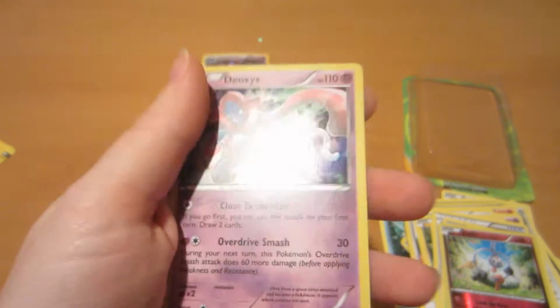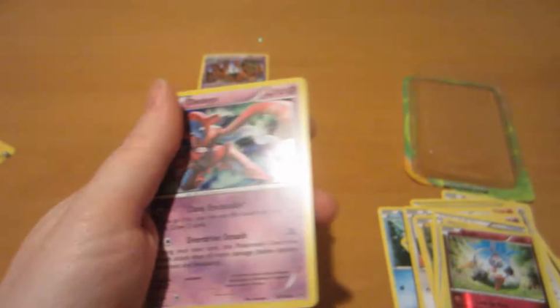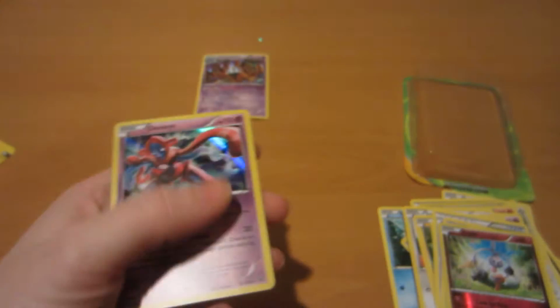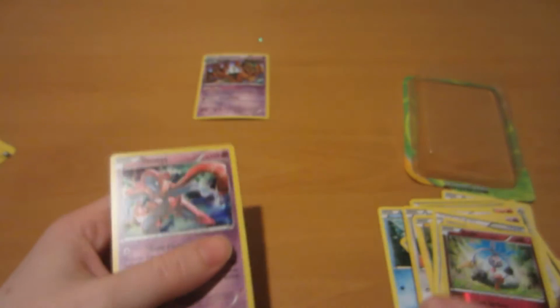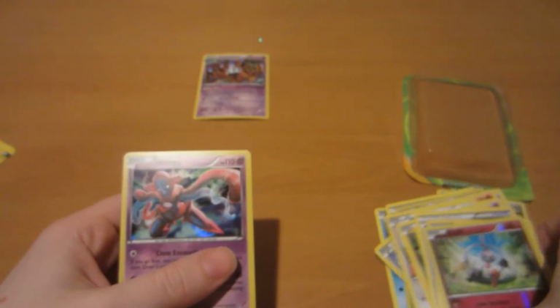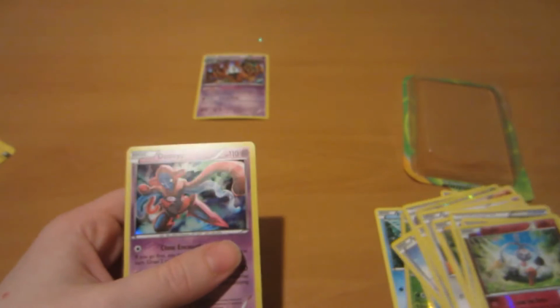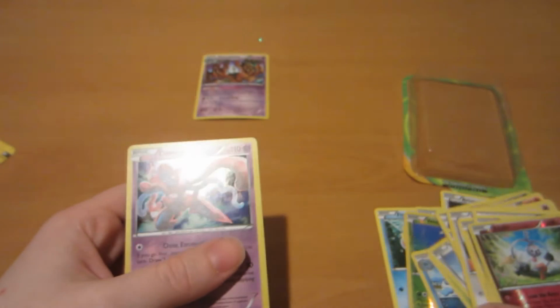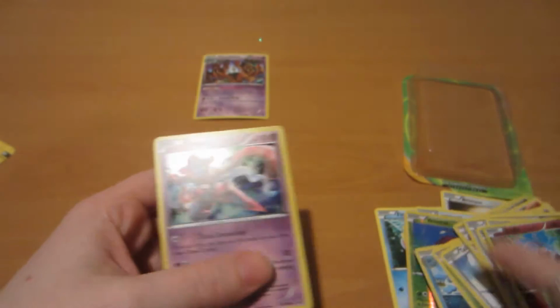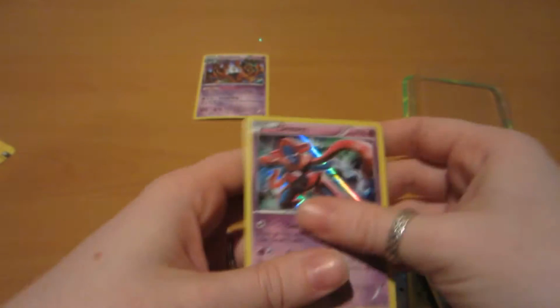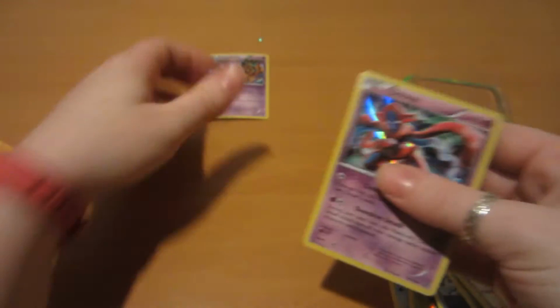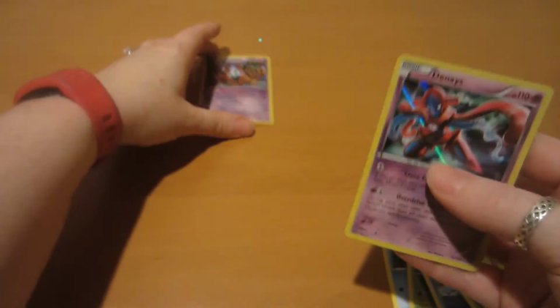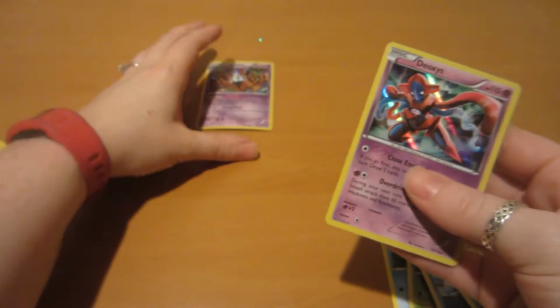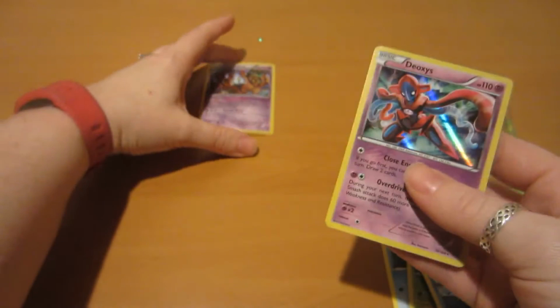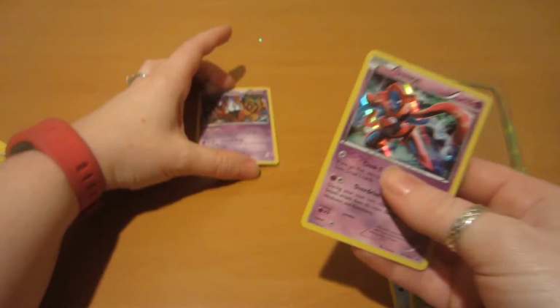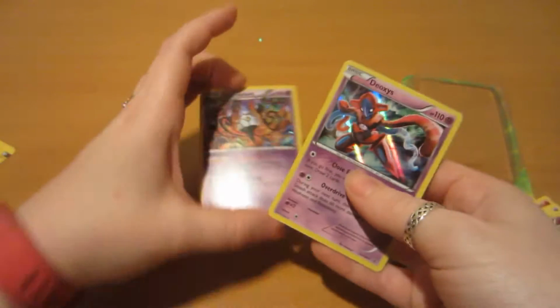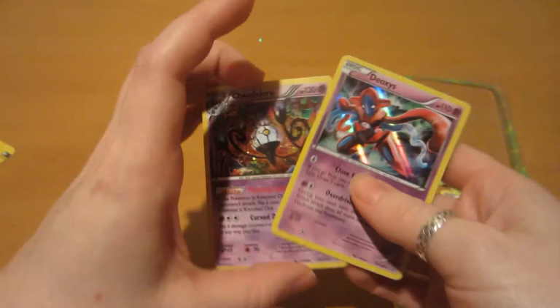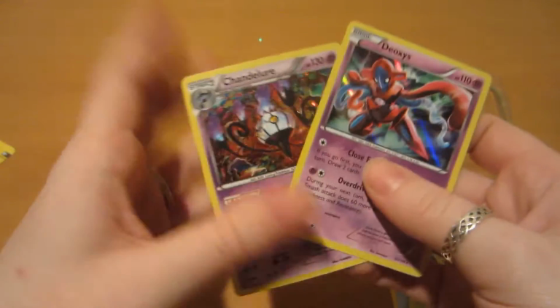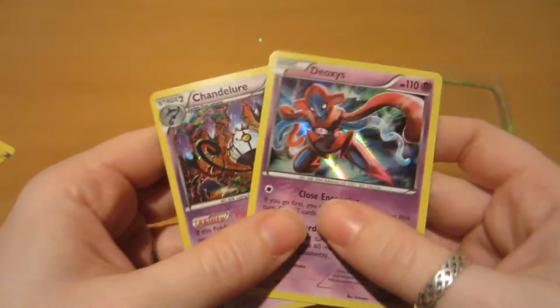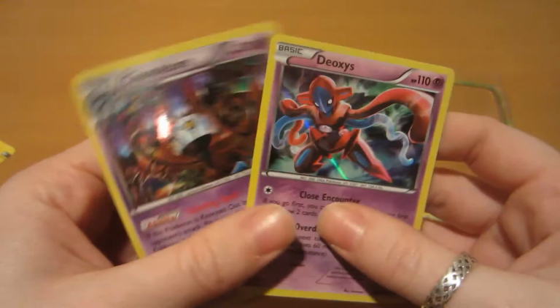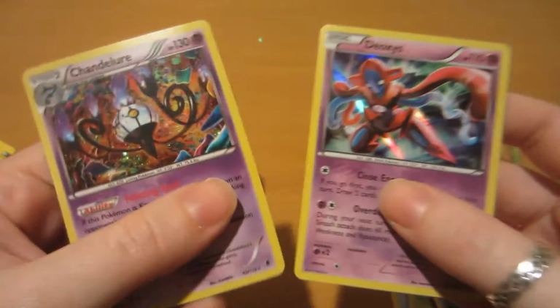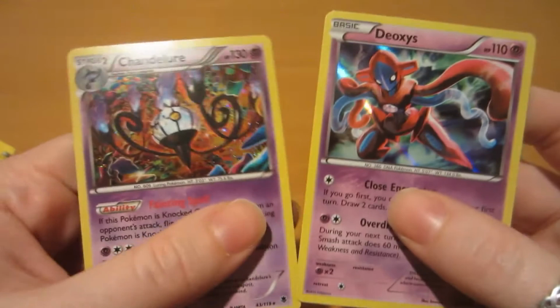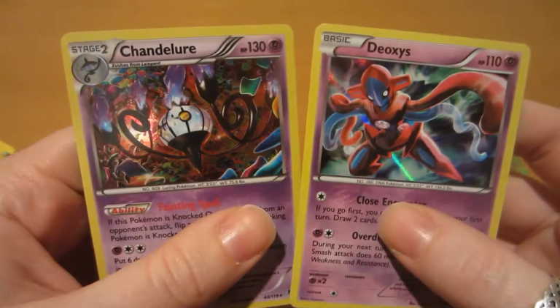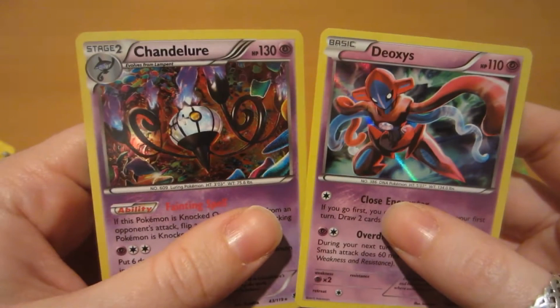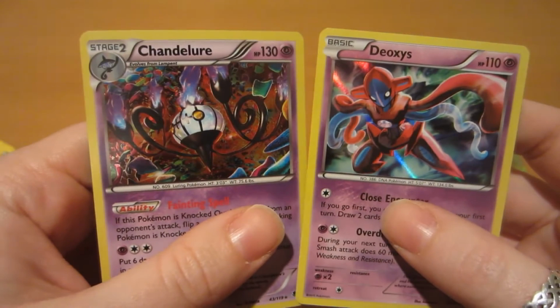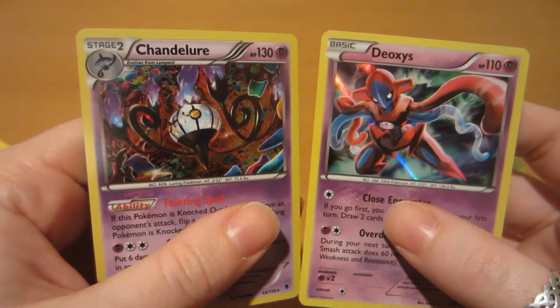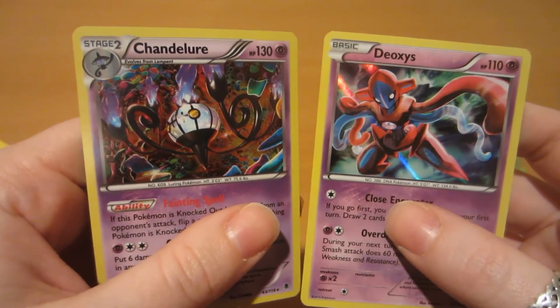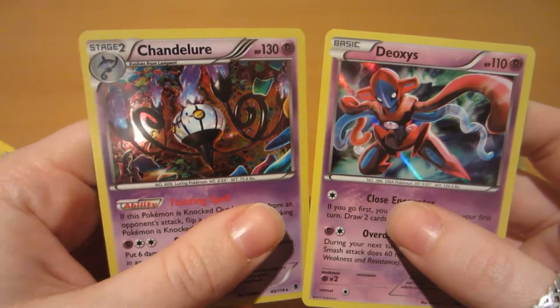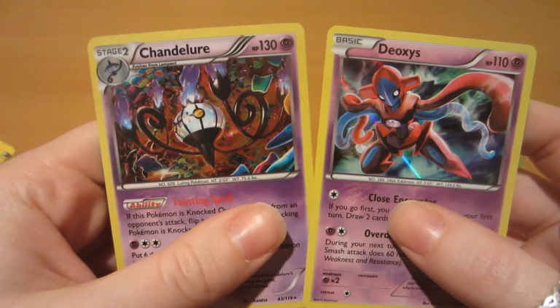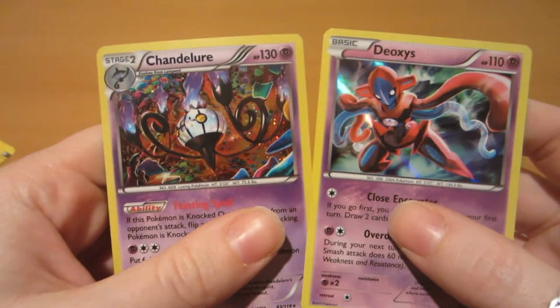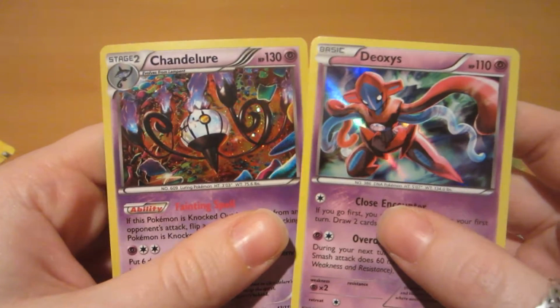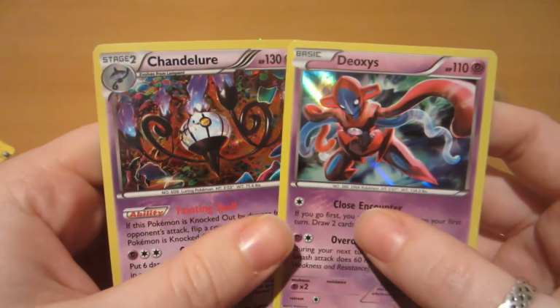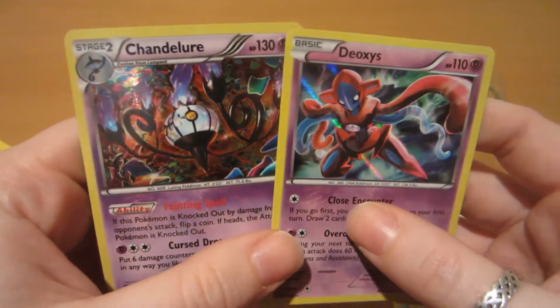It looks like we've got two holos — Chandelure and Deoxys.